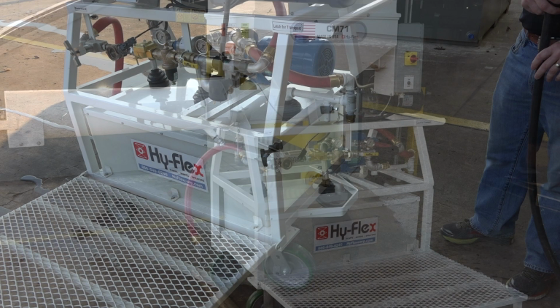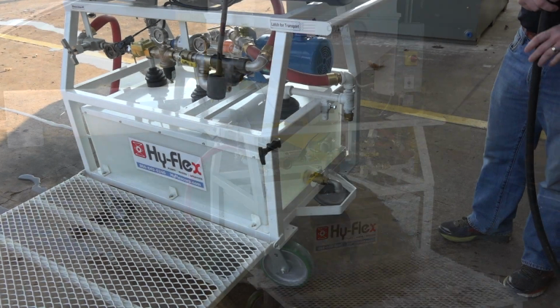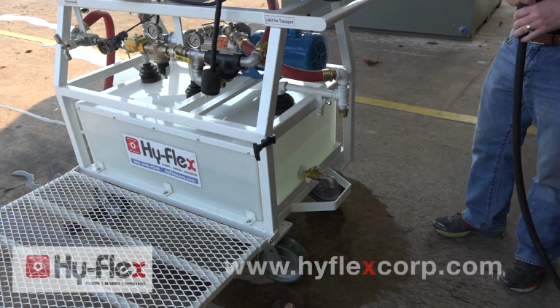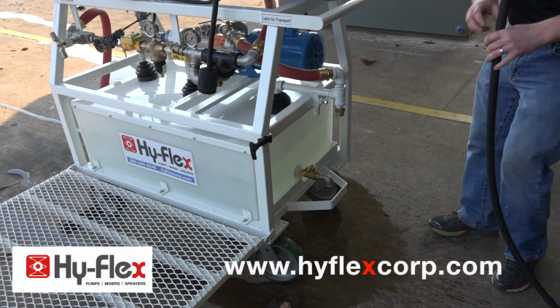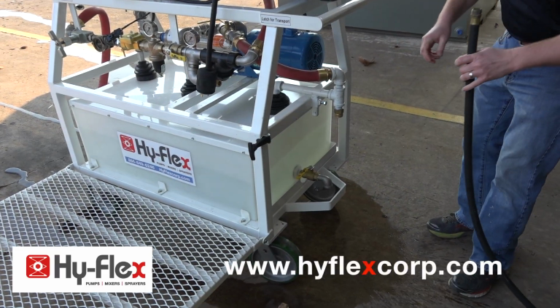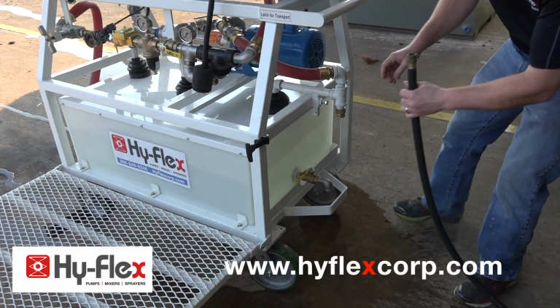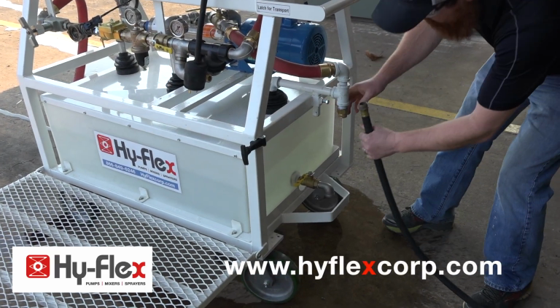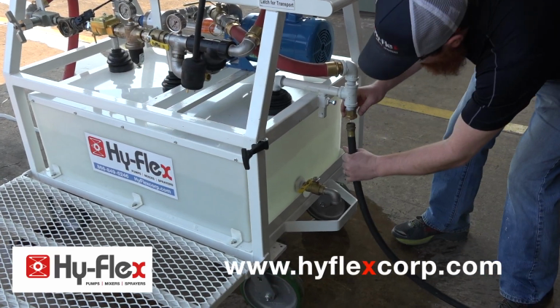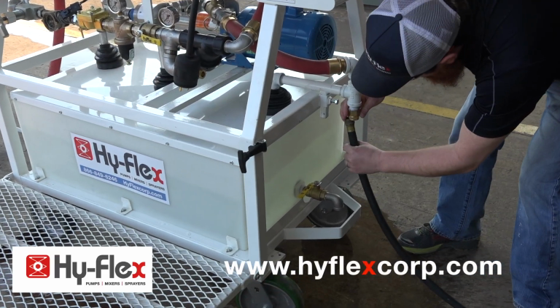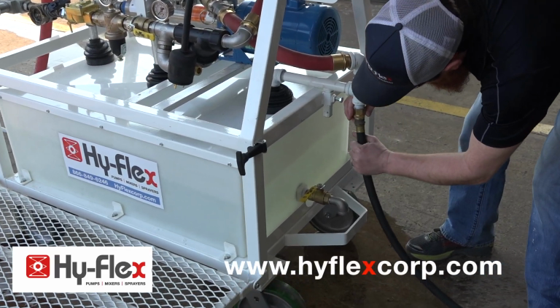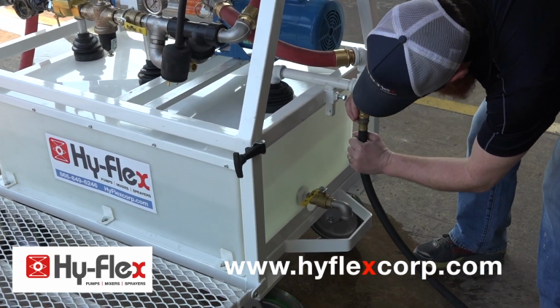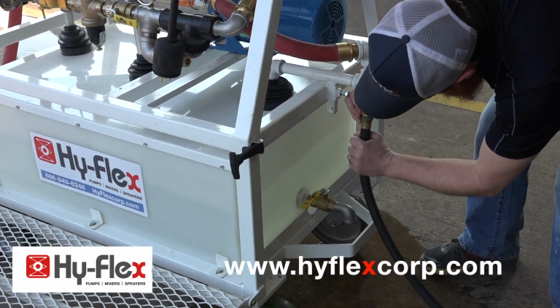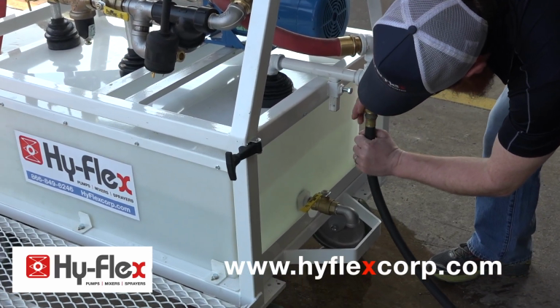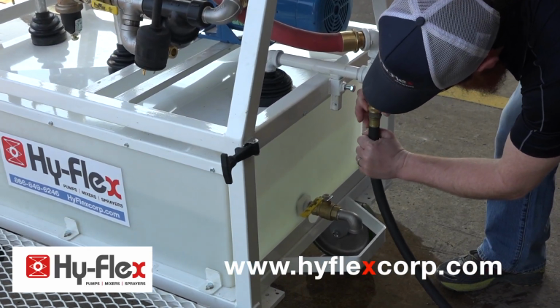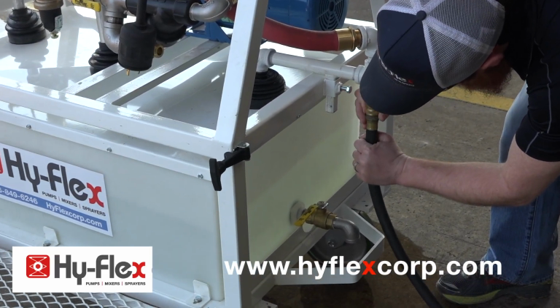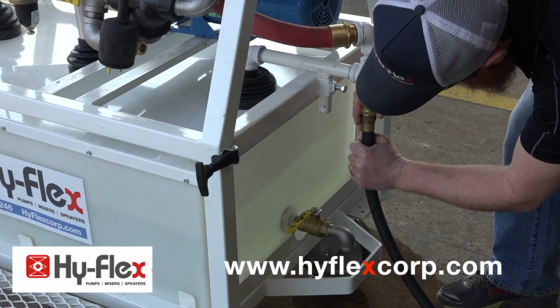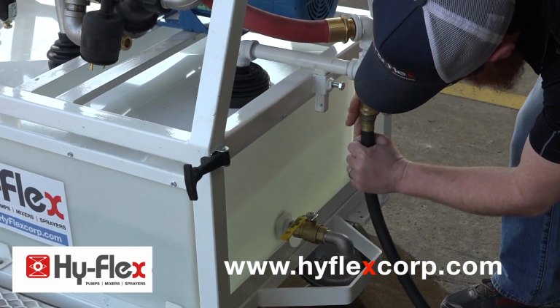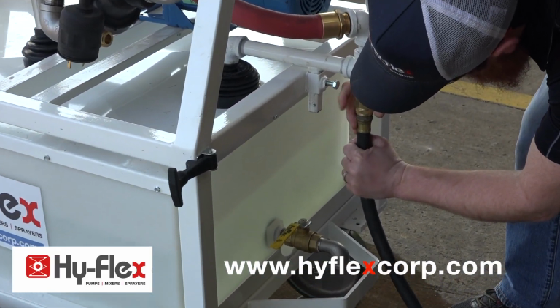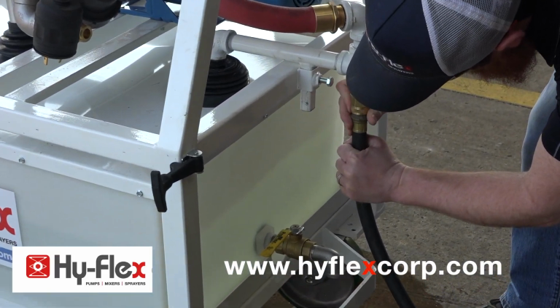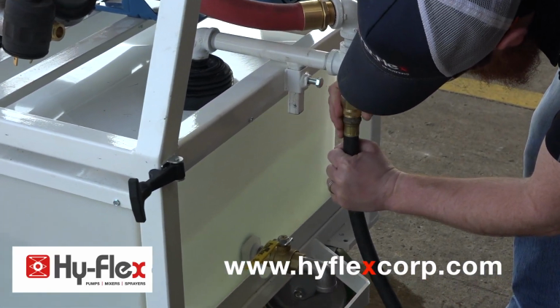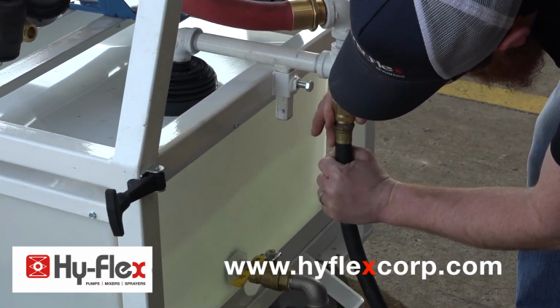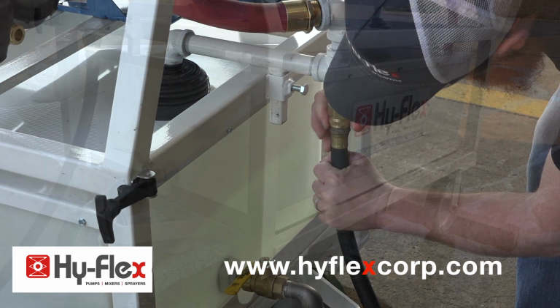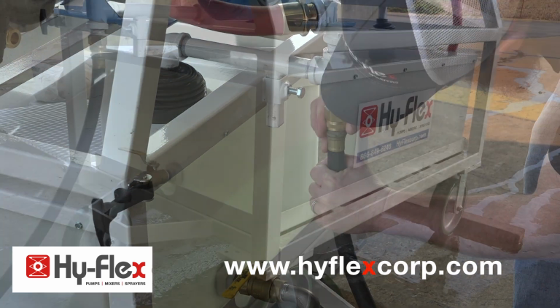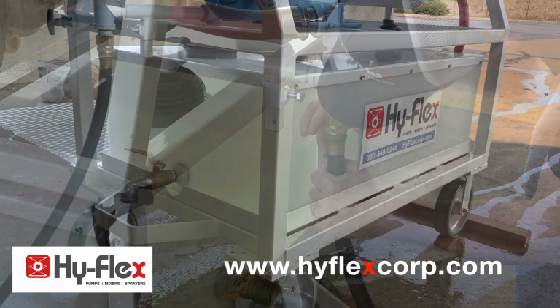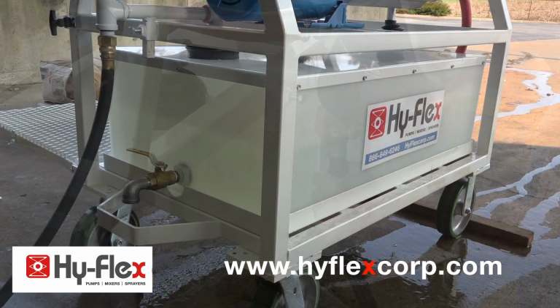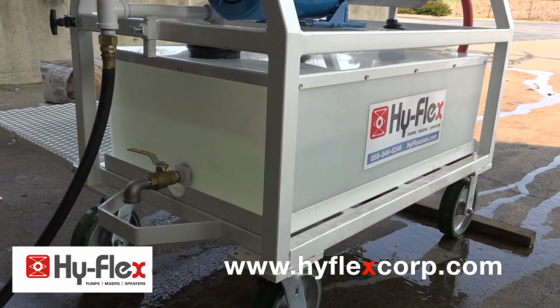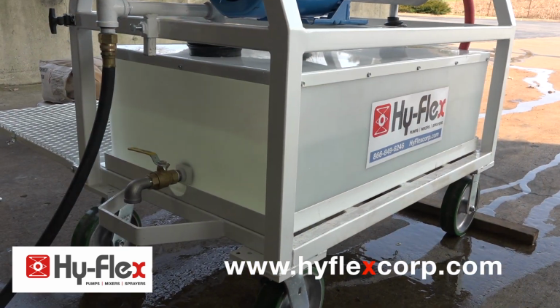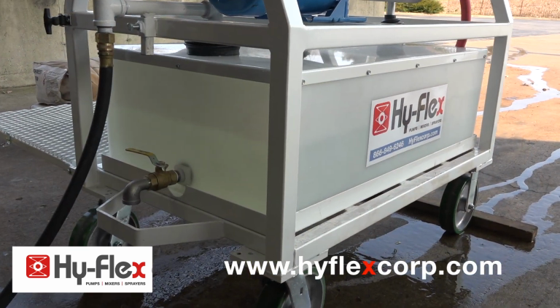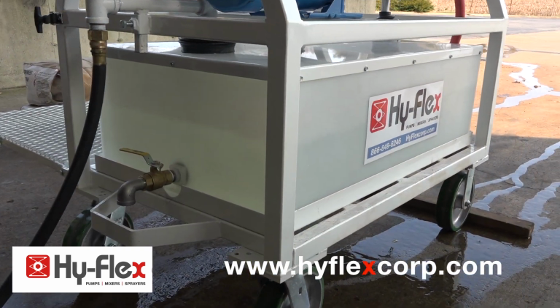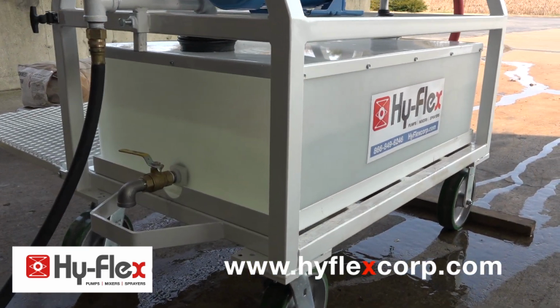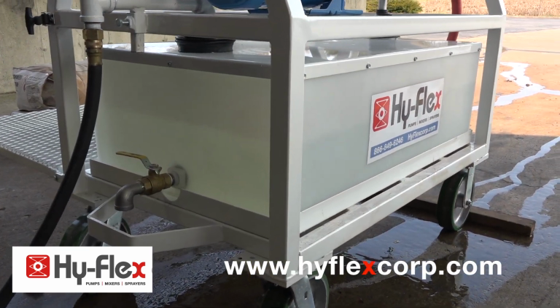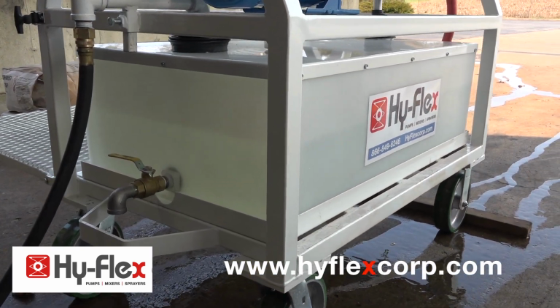Hook up the water hose connection. The water supply needs to be 10 gallons per minute. Fill up the water tank.